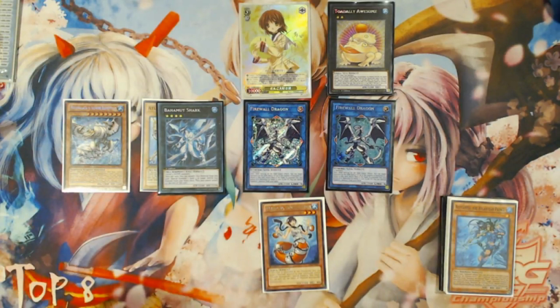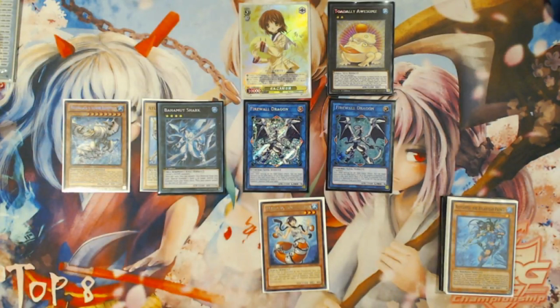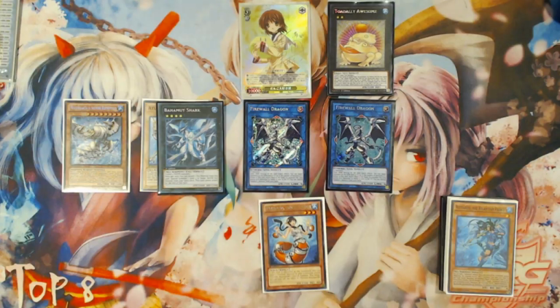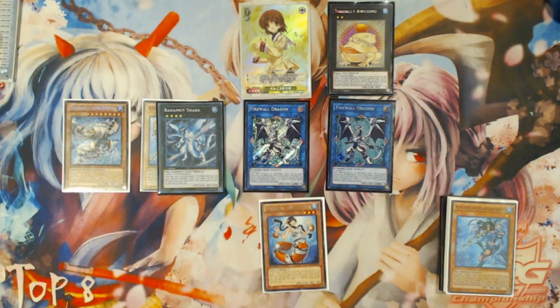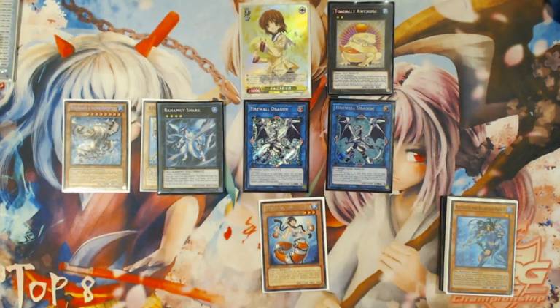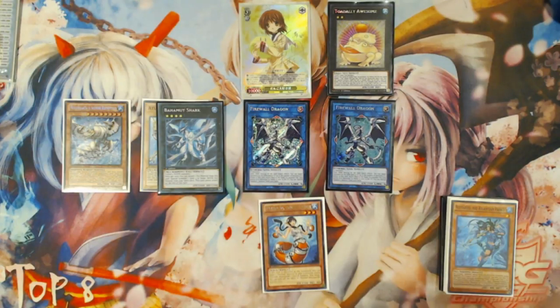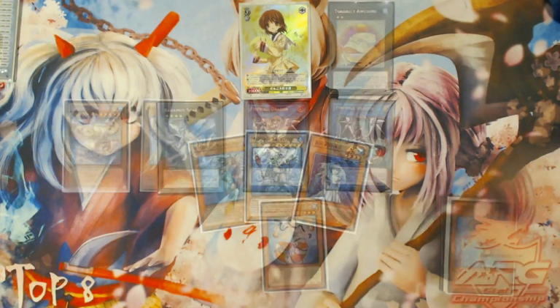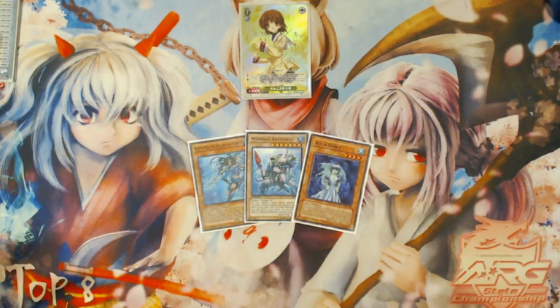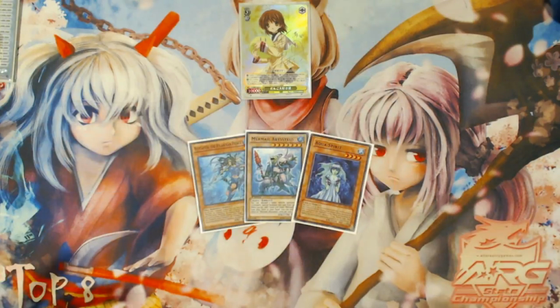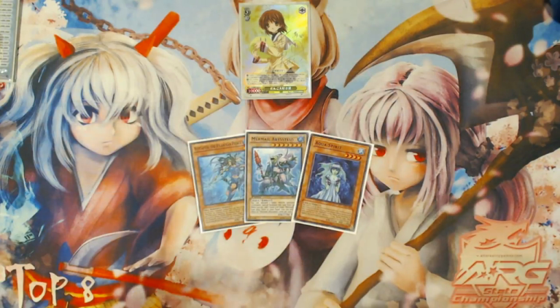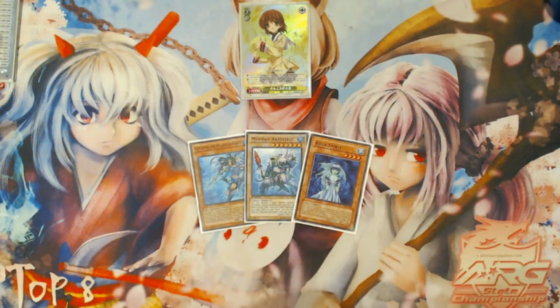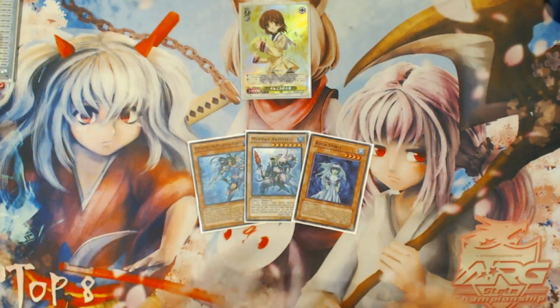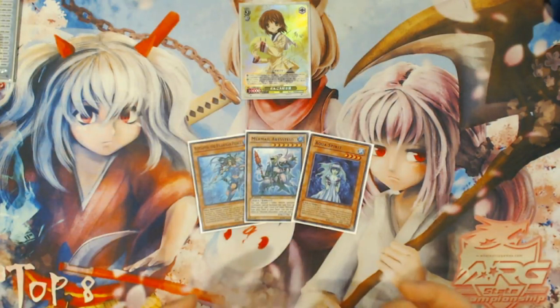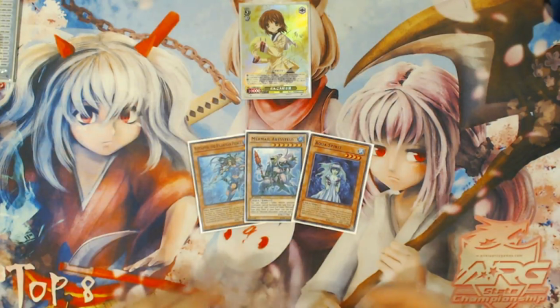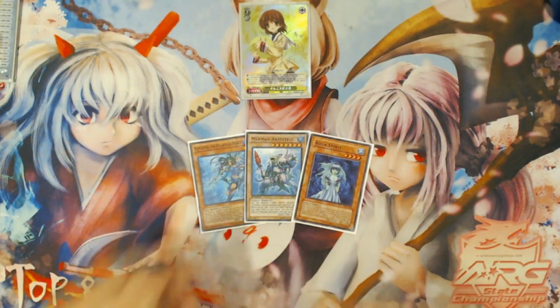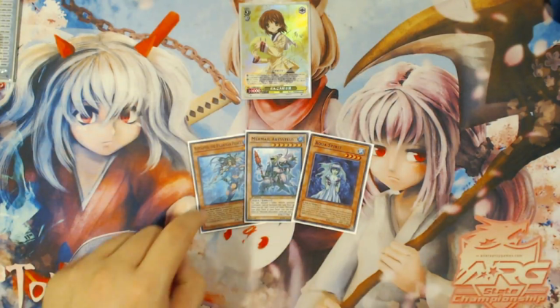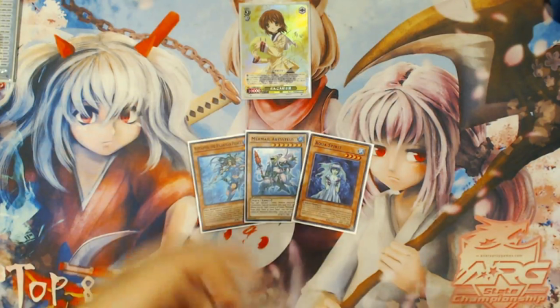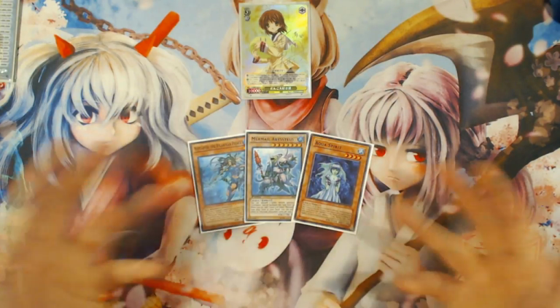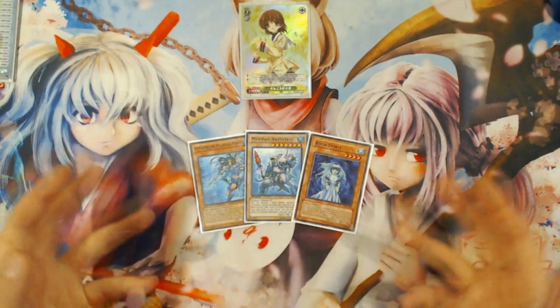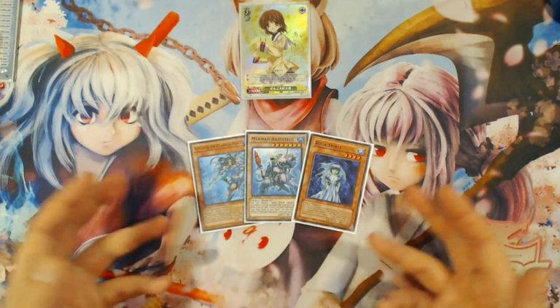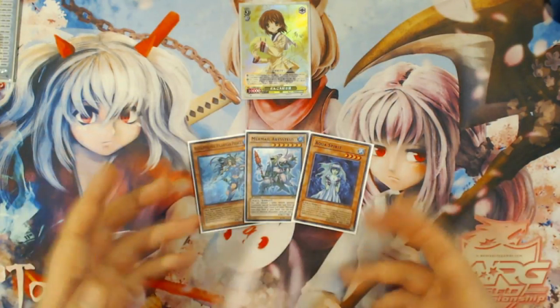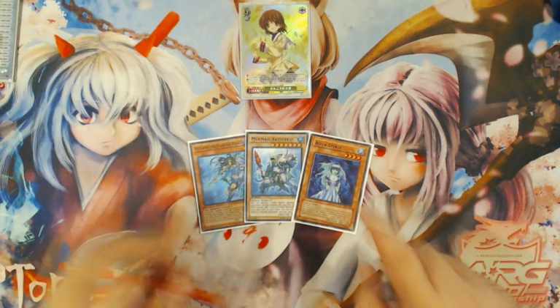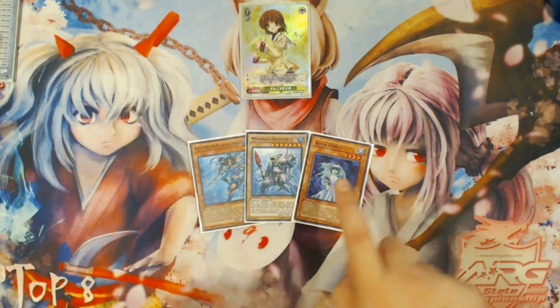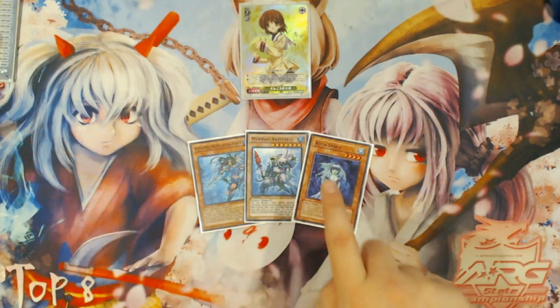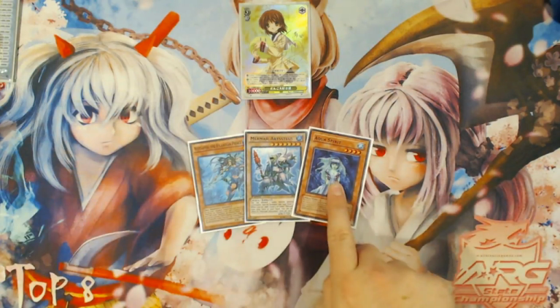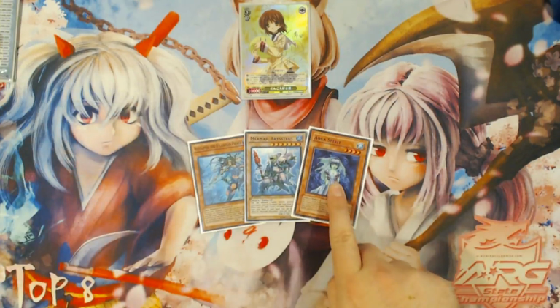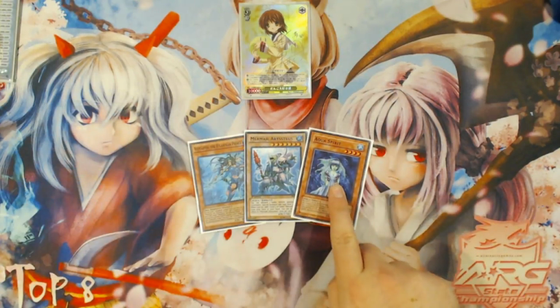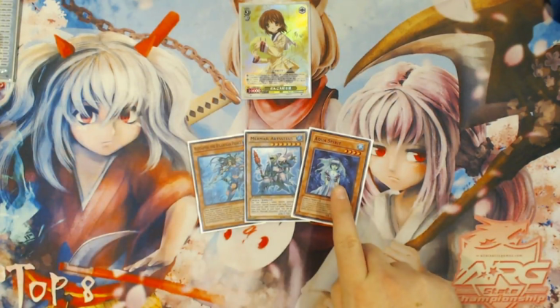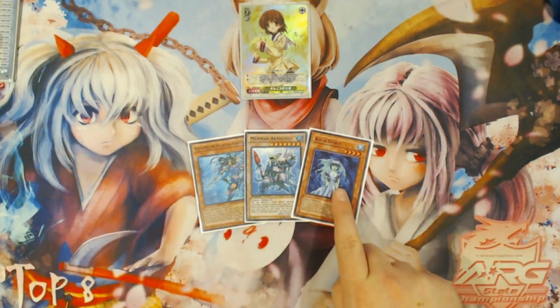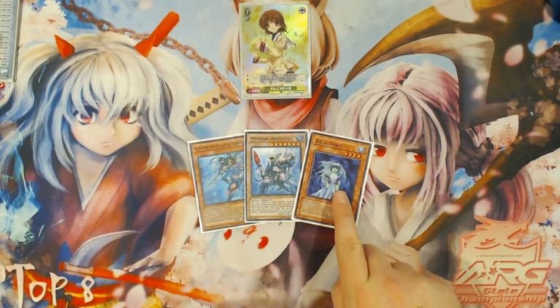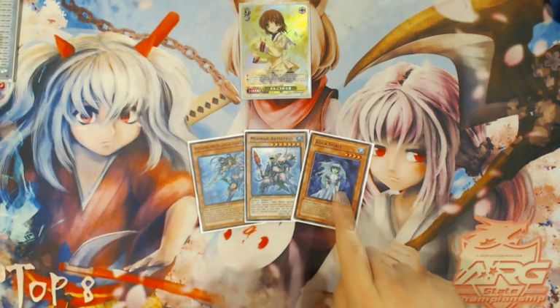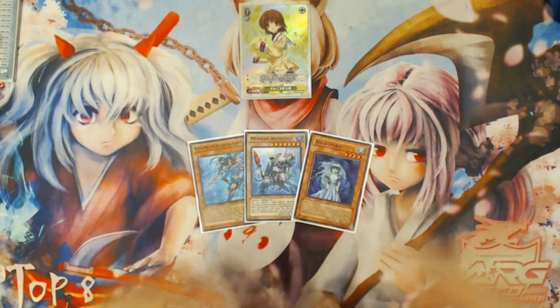When you expand upon it with other combo pieces like Aqua Spirit, just turning it into a three-card combo changes a lot of what you're able to do, because it allows you to keep resources in your hand and do all these other things. So let me show you what can be done with just adding Aqua Spirit to extend the combo out. Now I'm going to show you a three-card combo just adding Aqua Spirit into the mix.